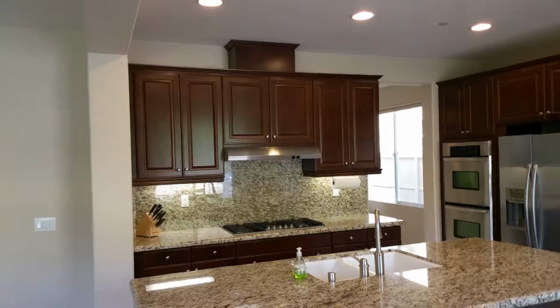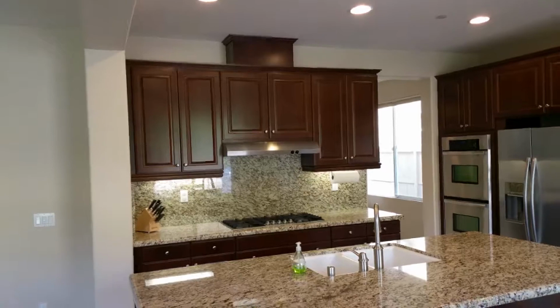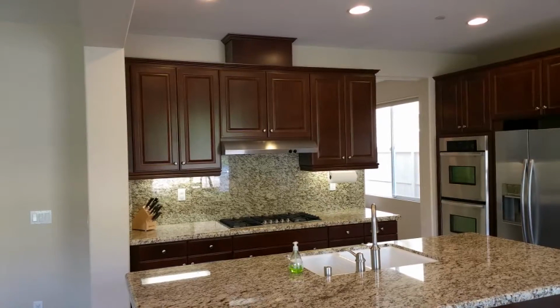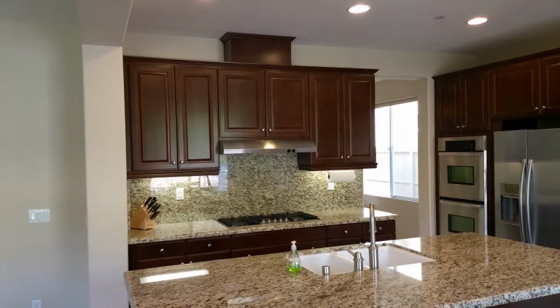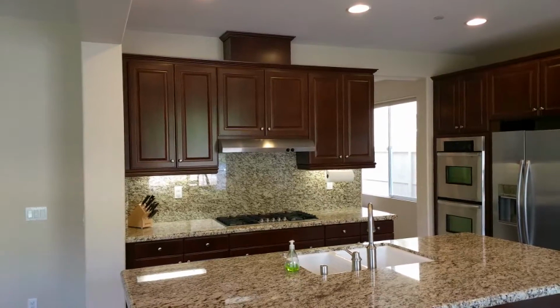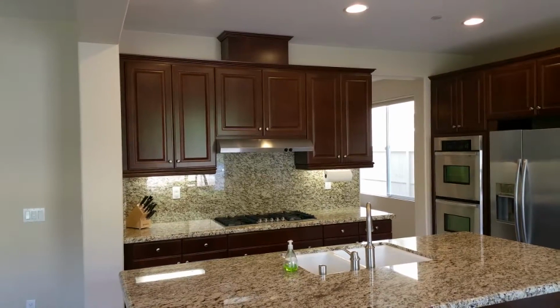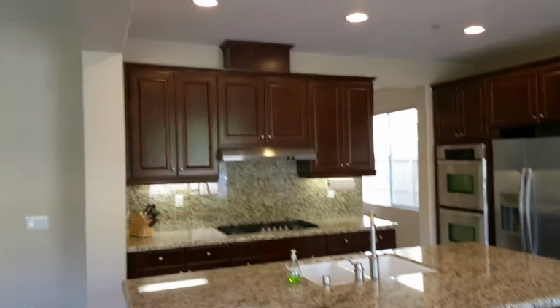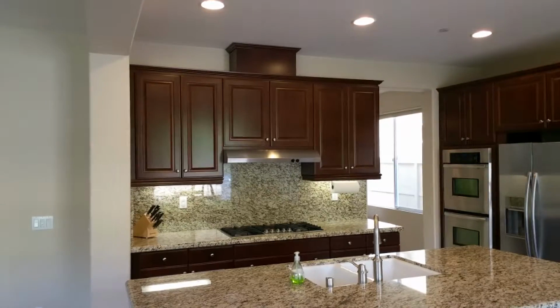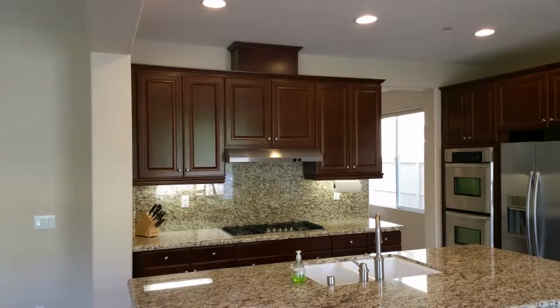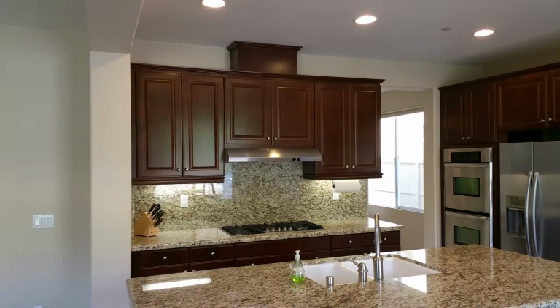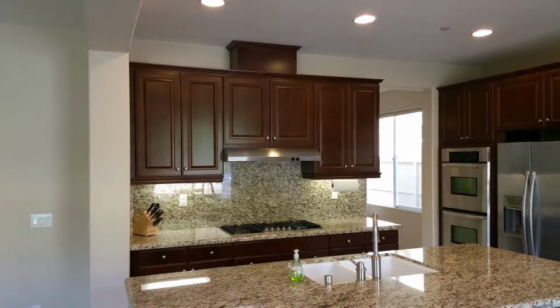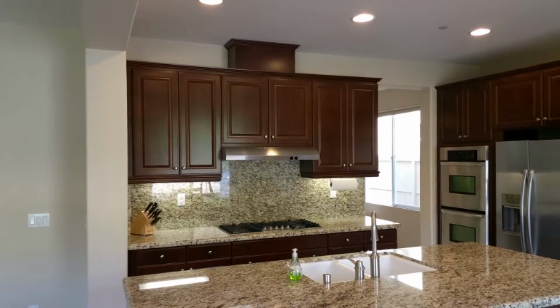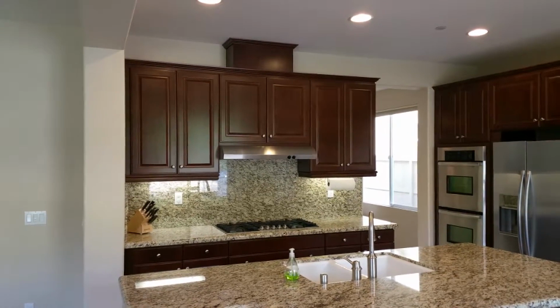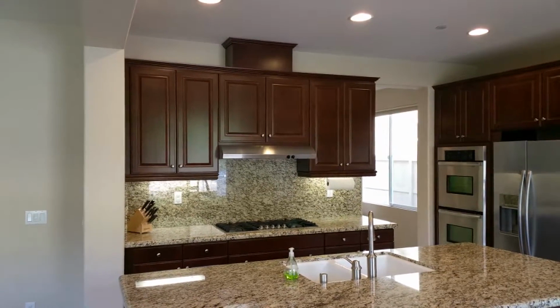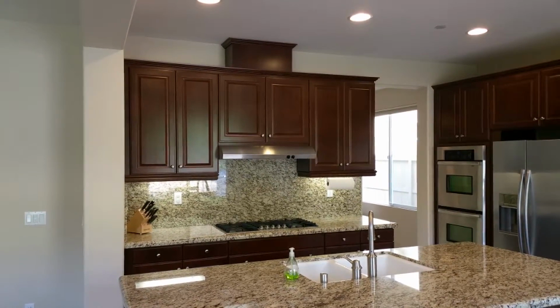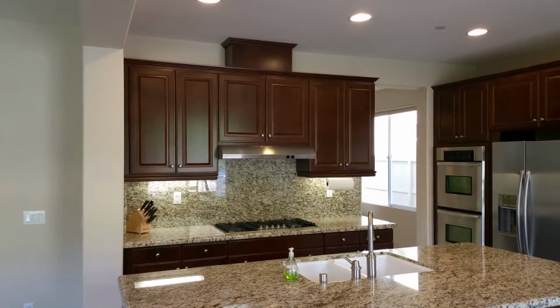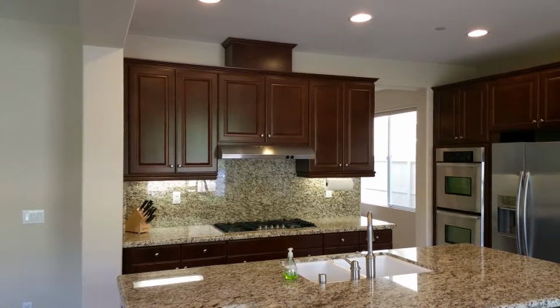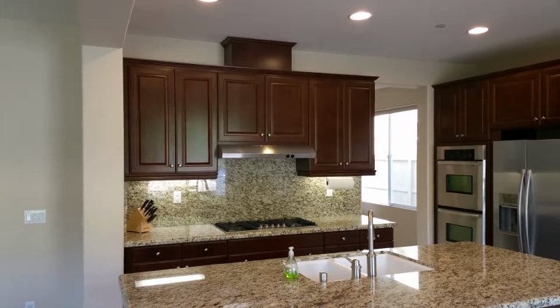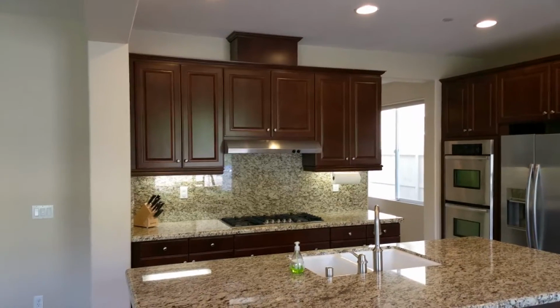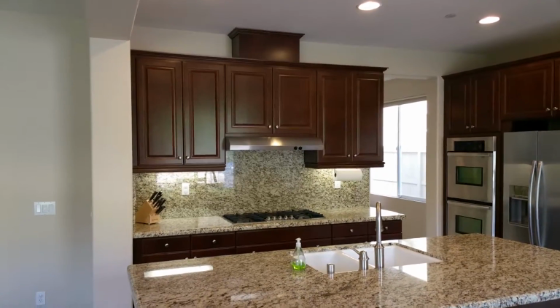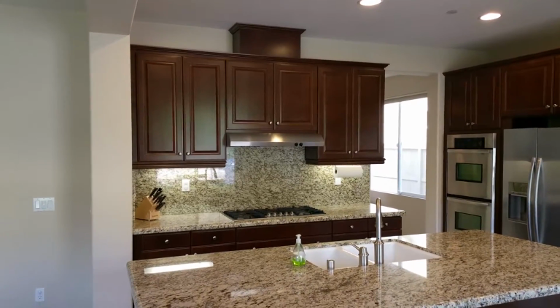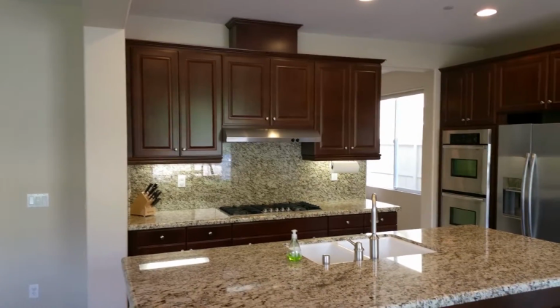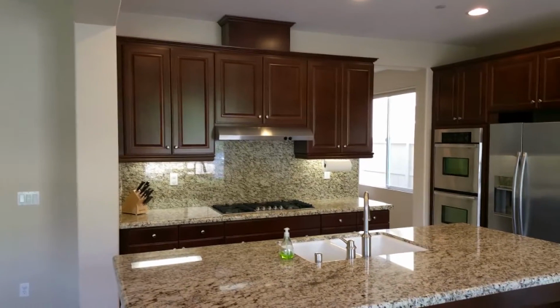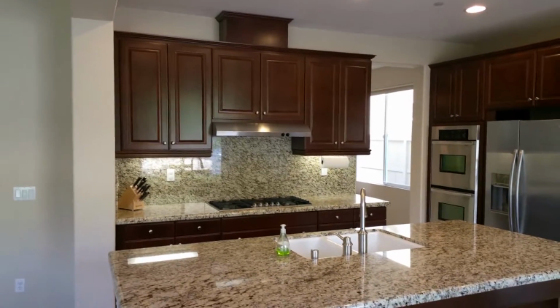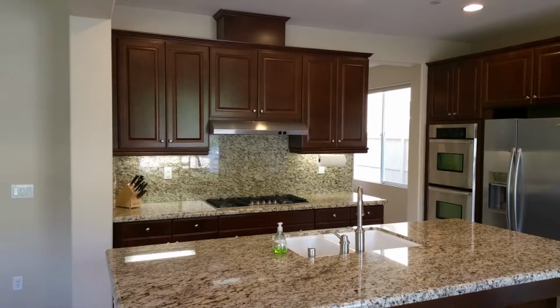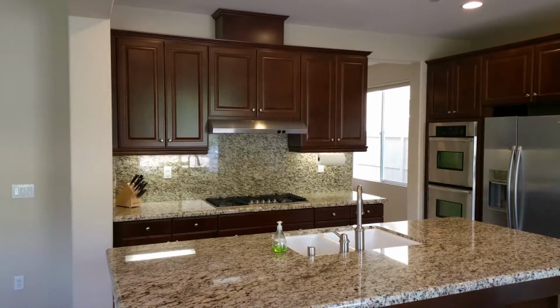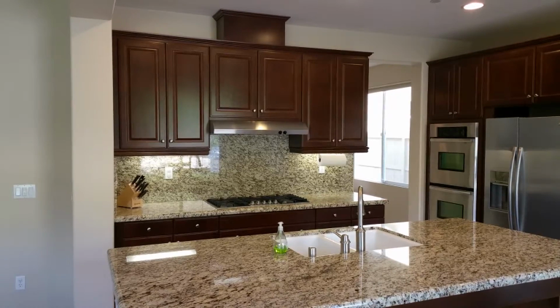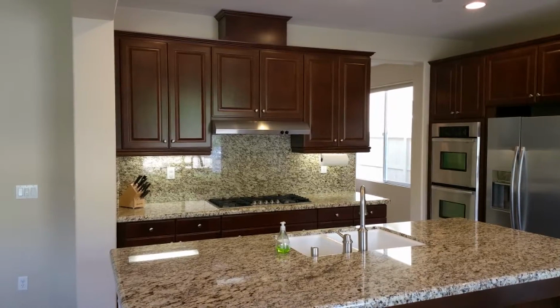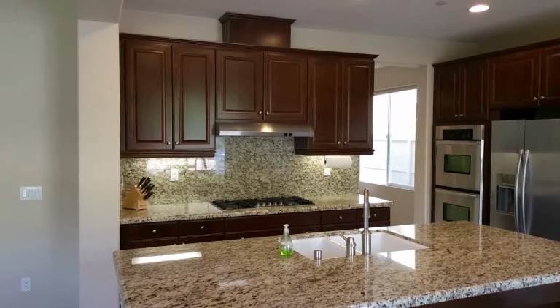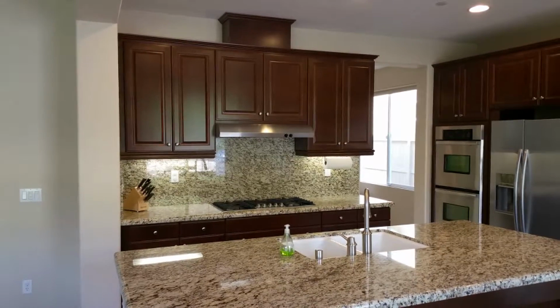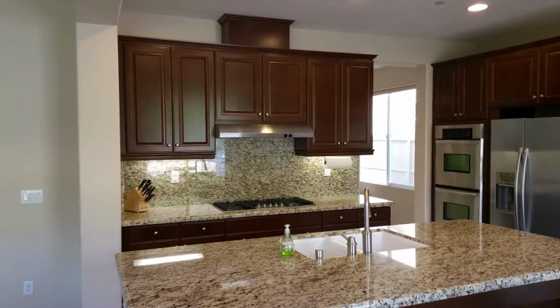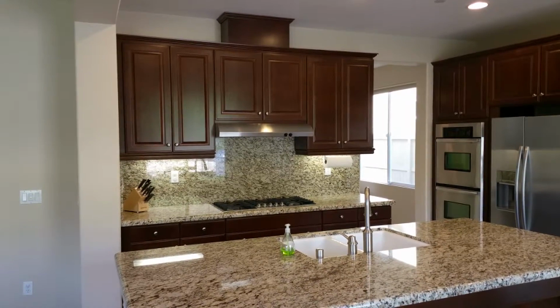This is Scott Voek with Pacific Sotheby's. We're back at 17517 Black Granite Drive. I just wanted to show you this kitchen. Look at that.